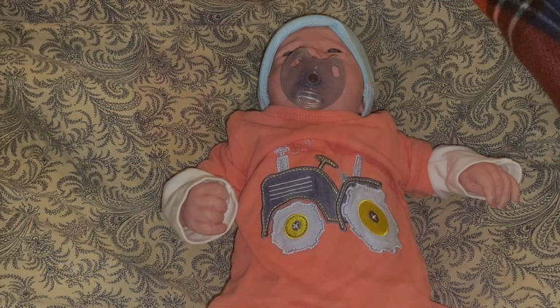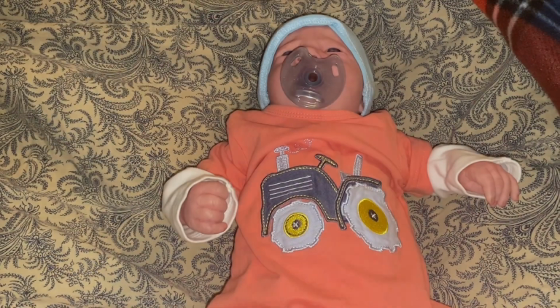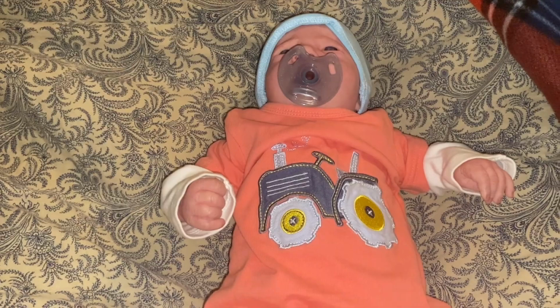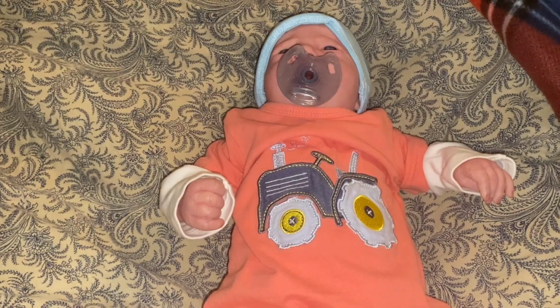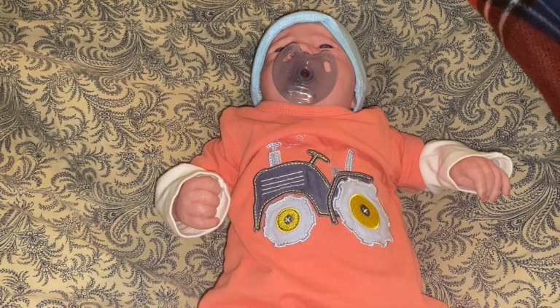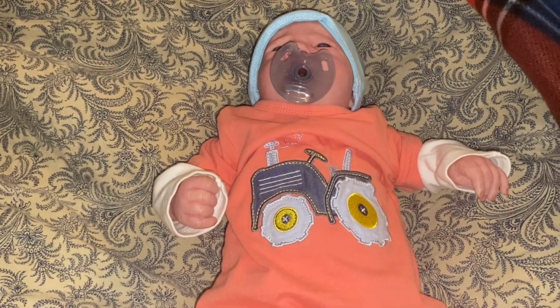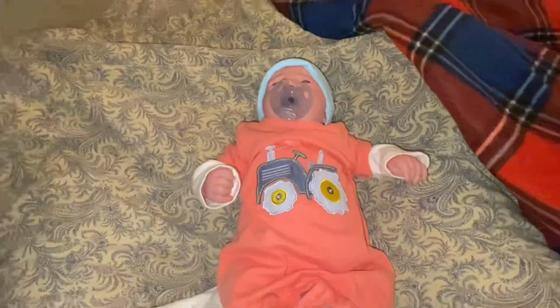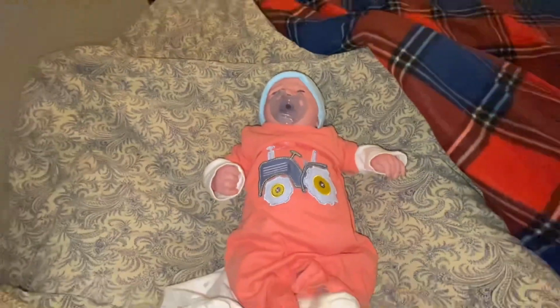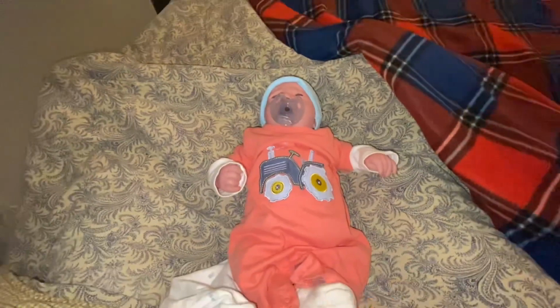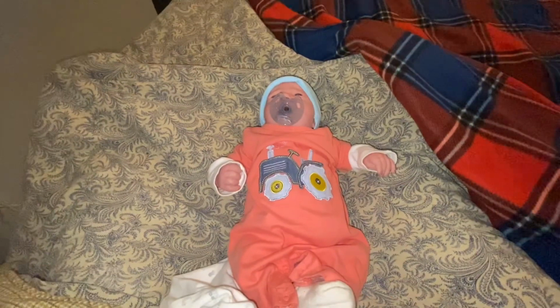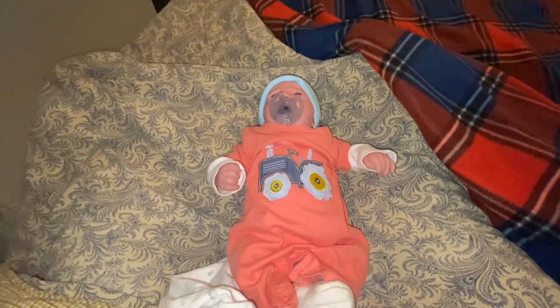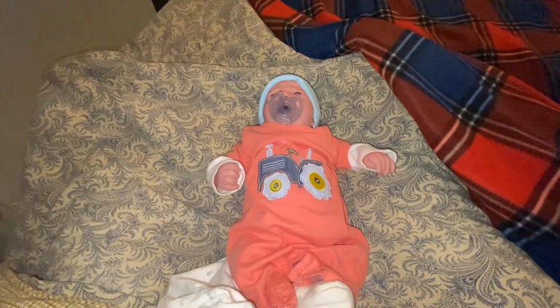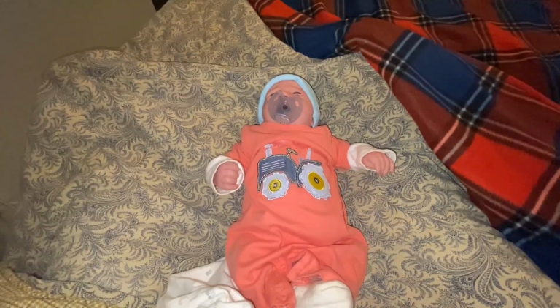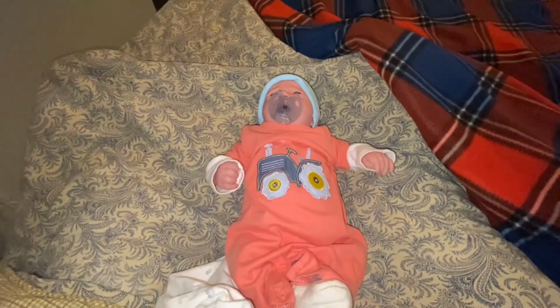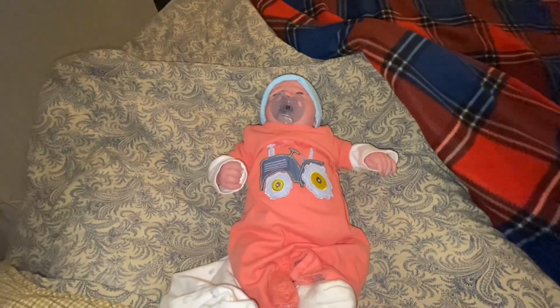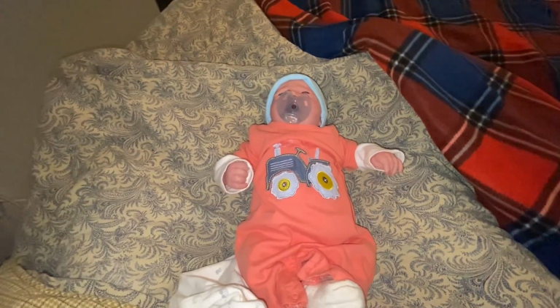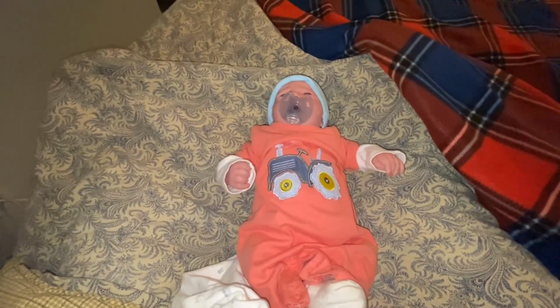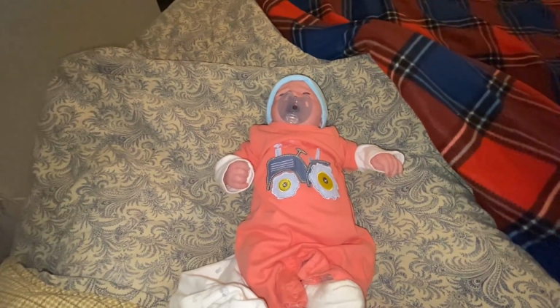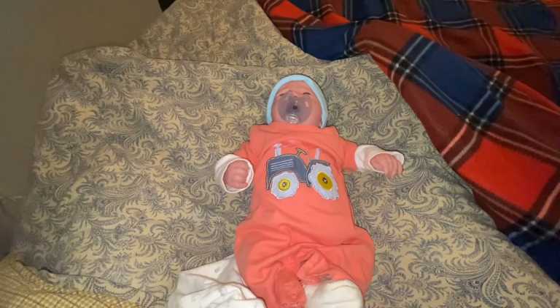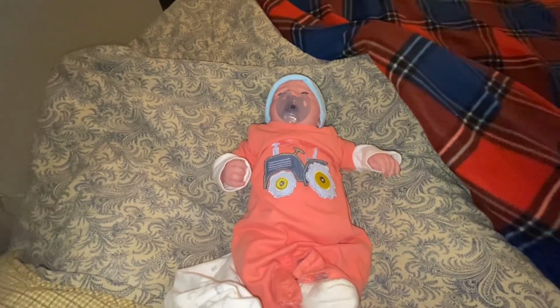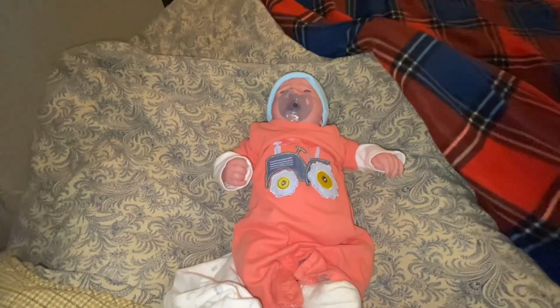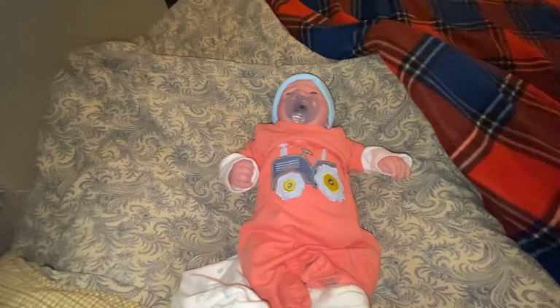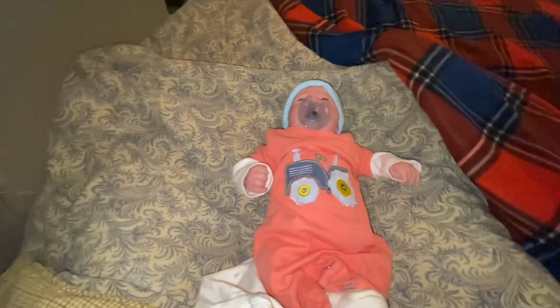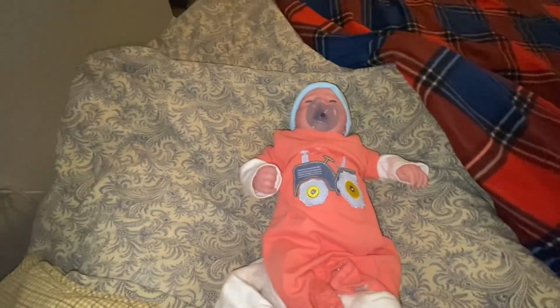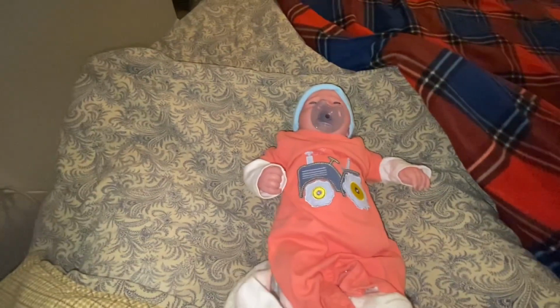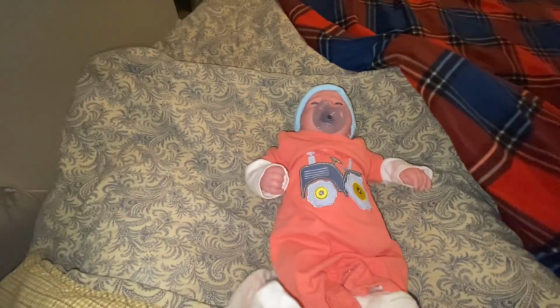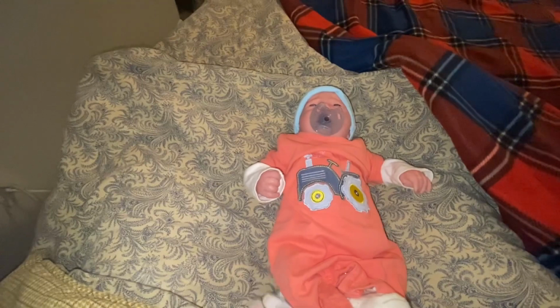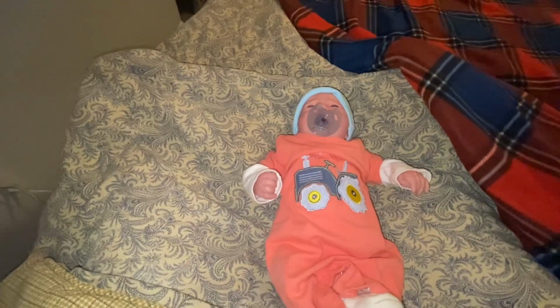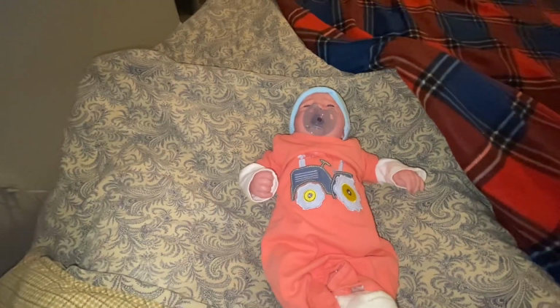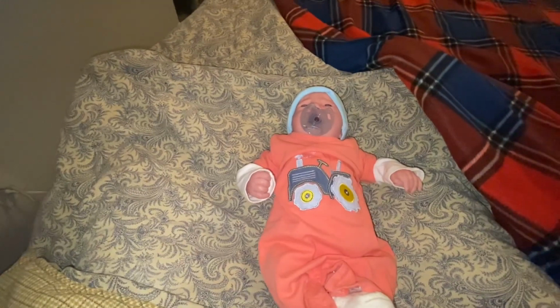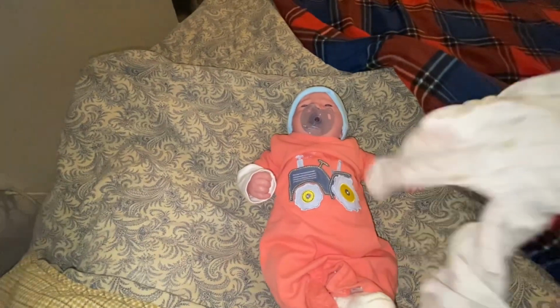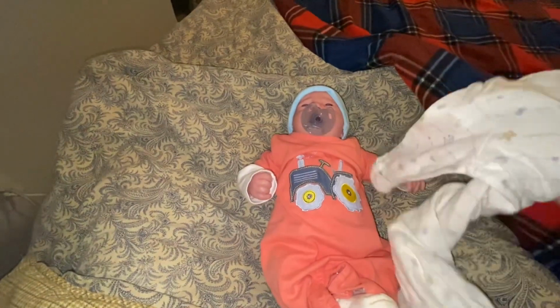Hey guys, welcome back to our channel. So today we have Grayson here and we have this gown.